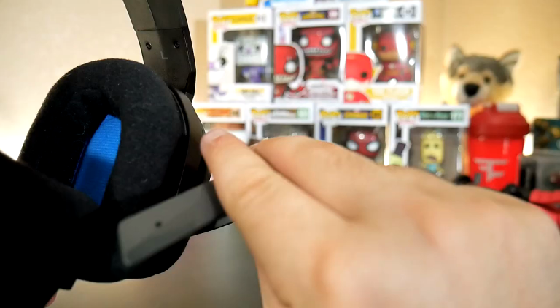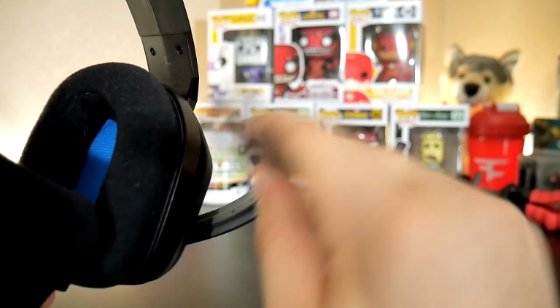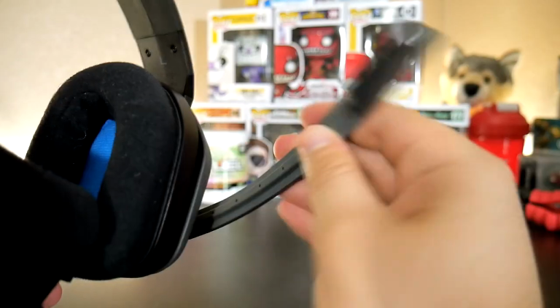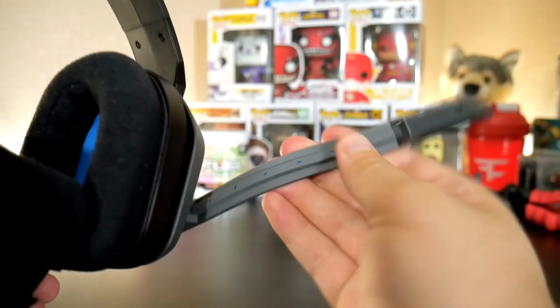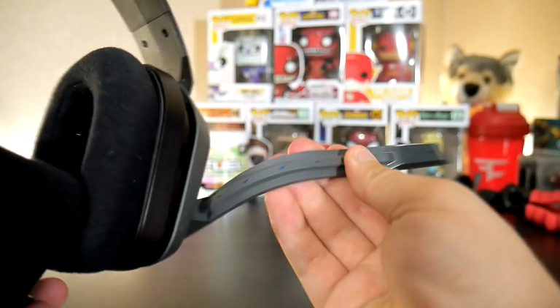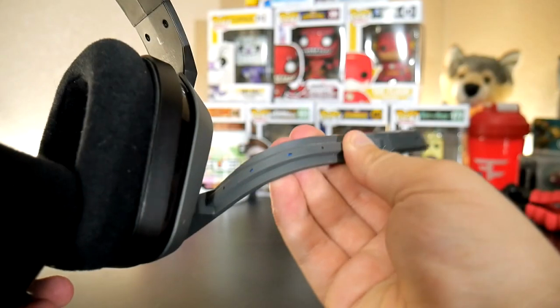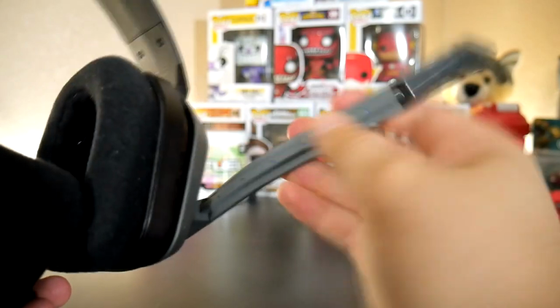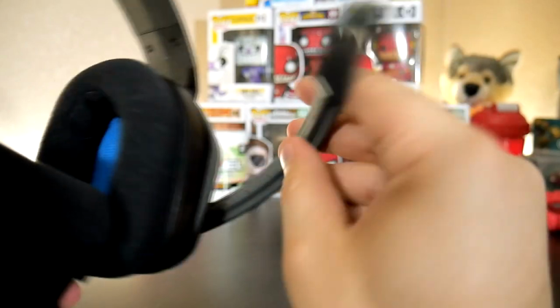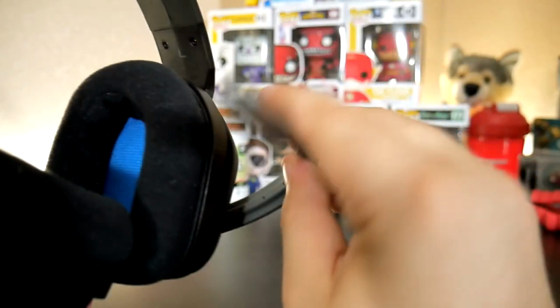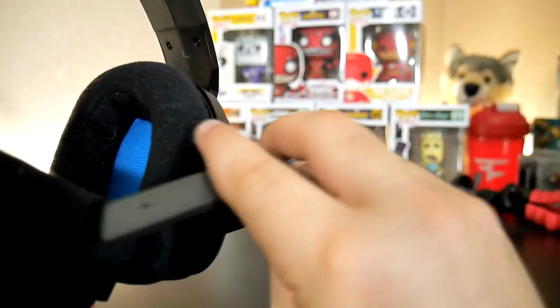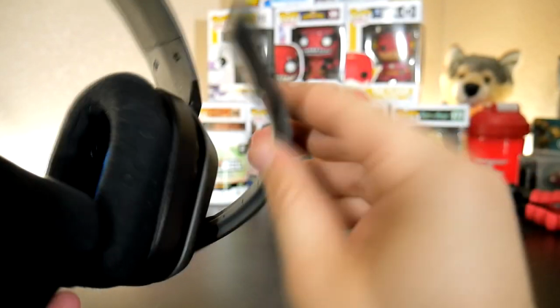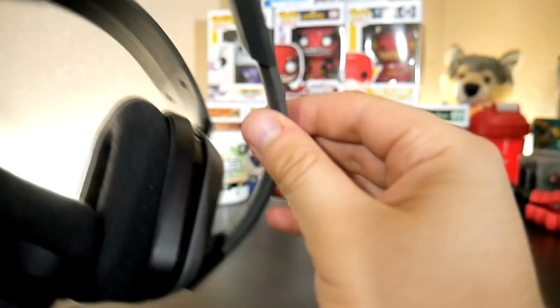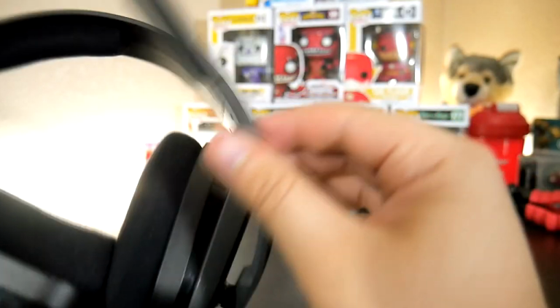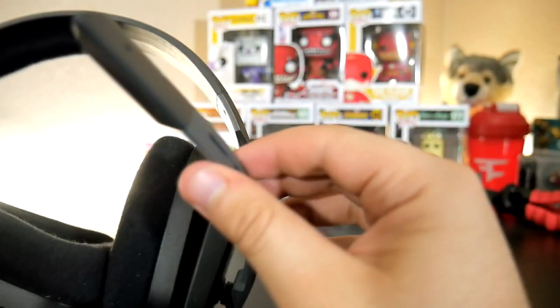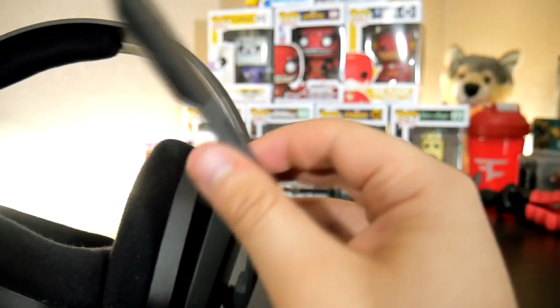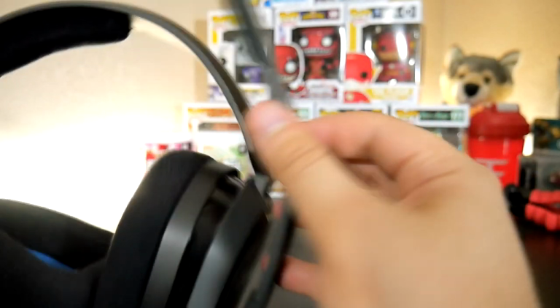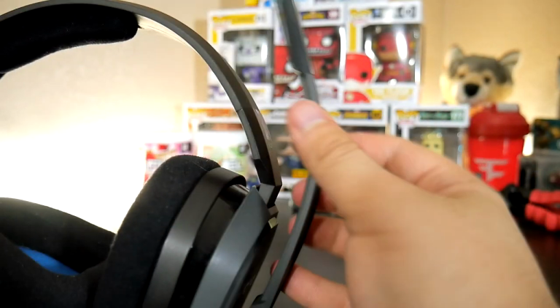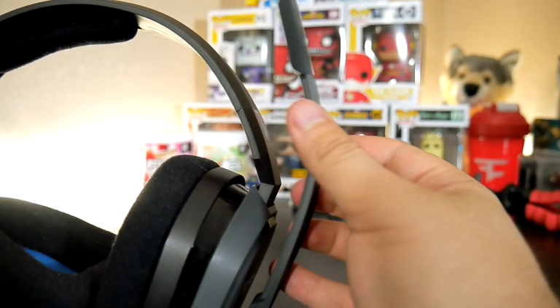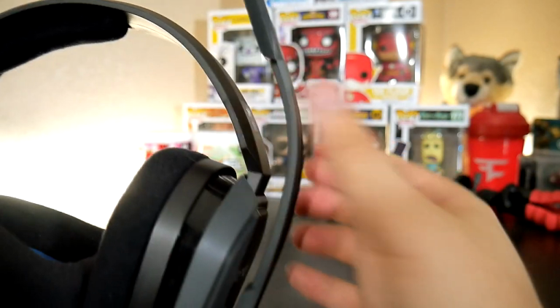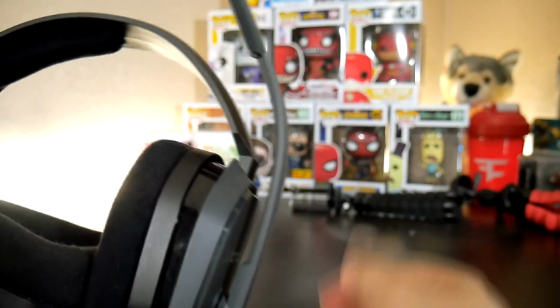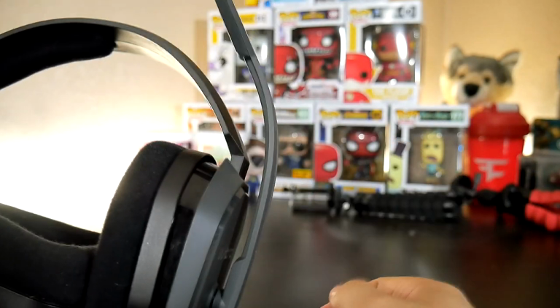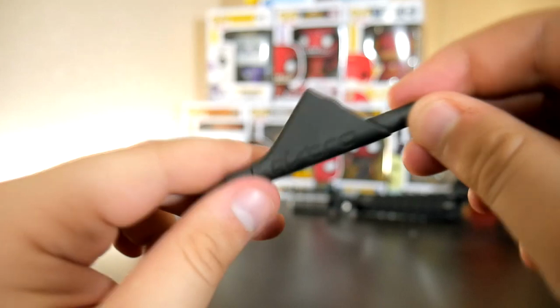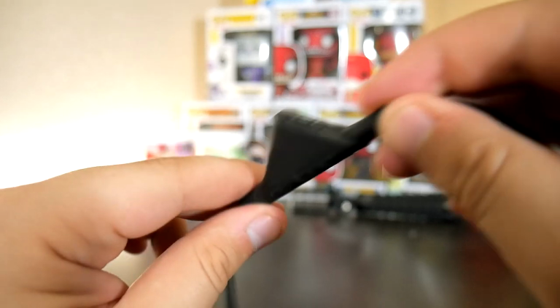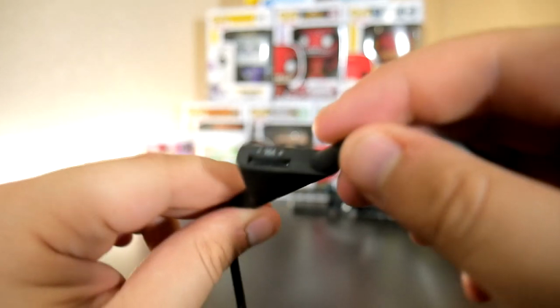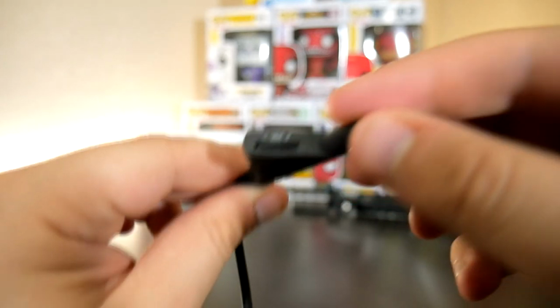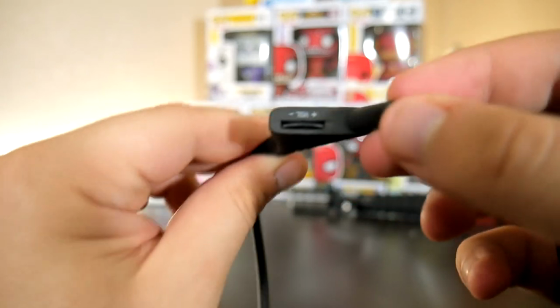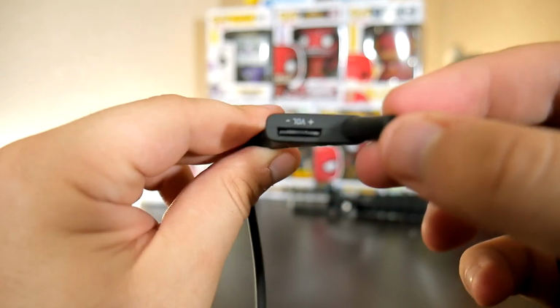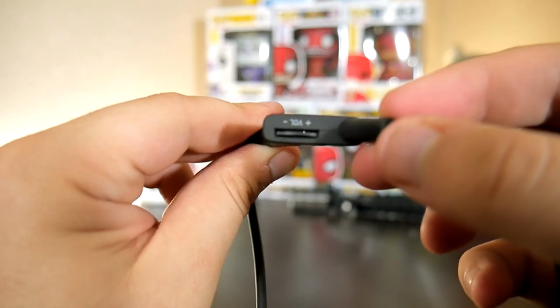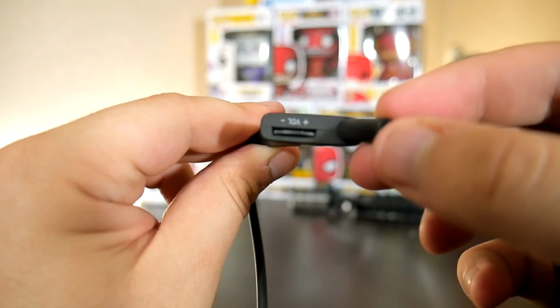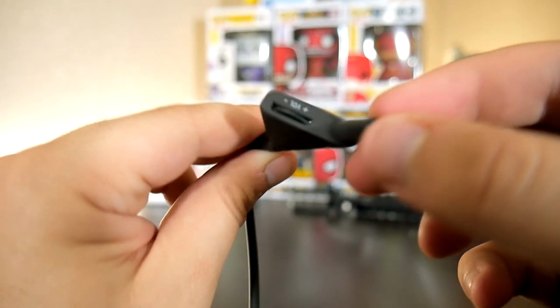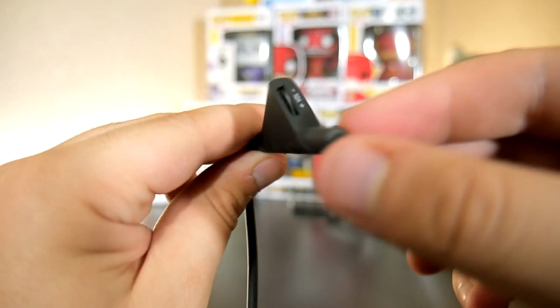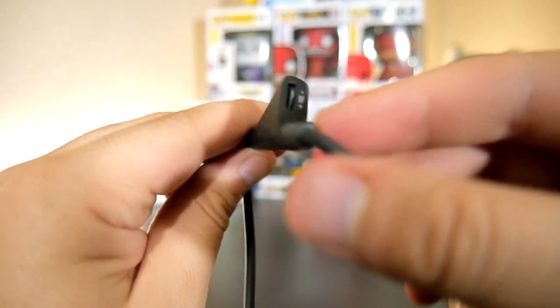This headset includes a unidirectional mic that features flip-up mute and inline volume controls.